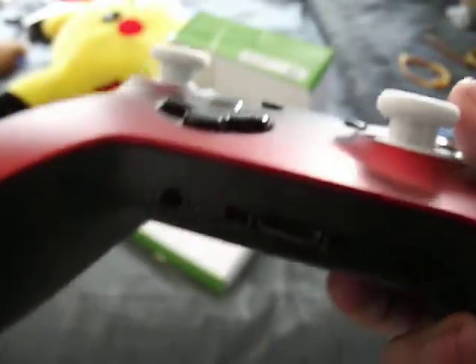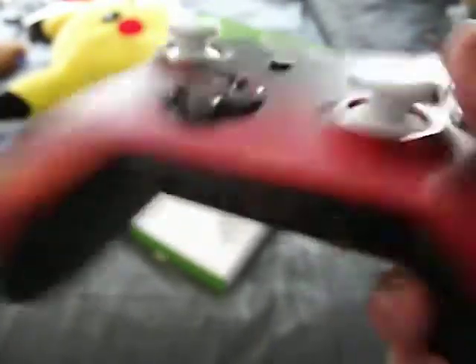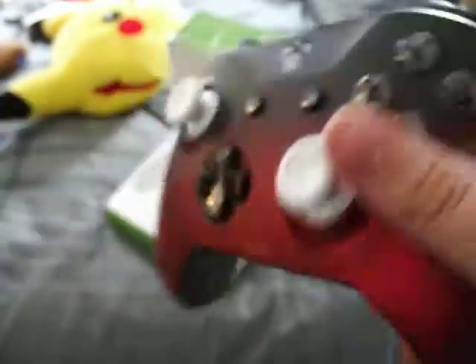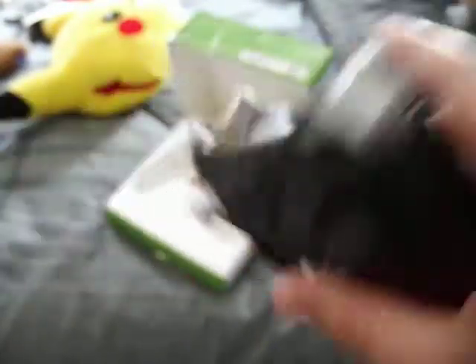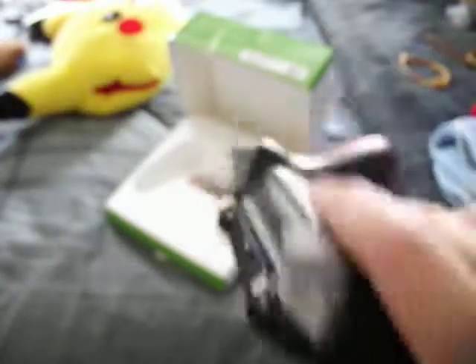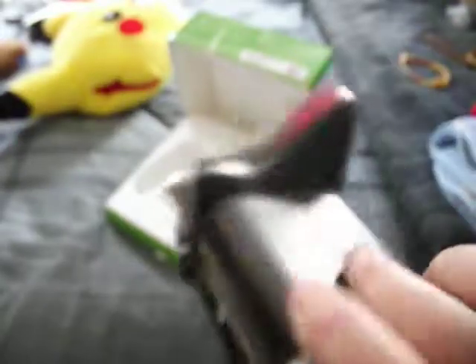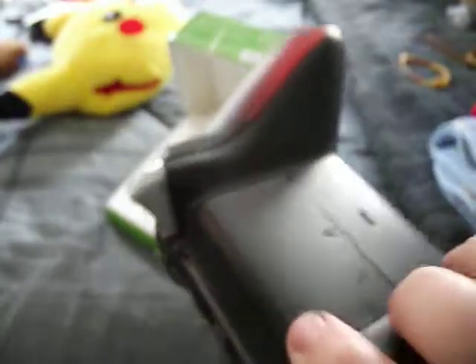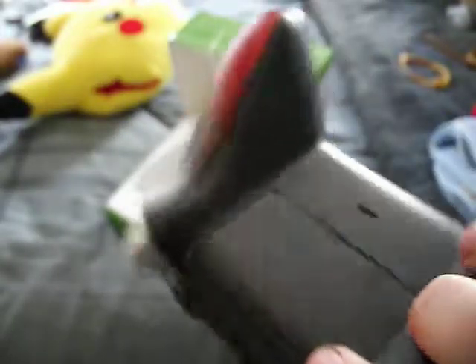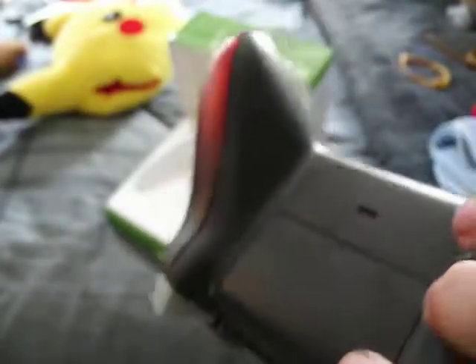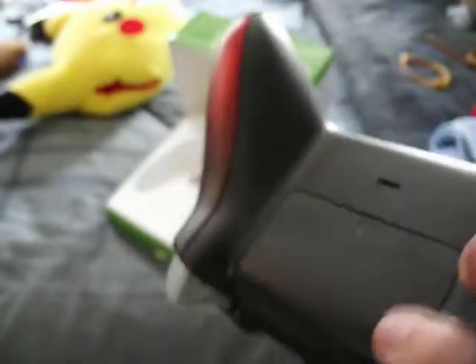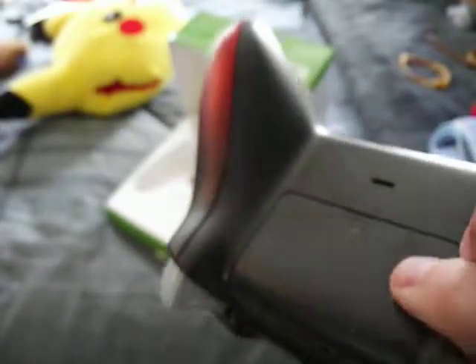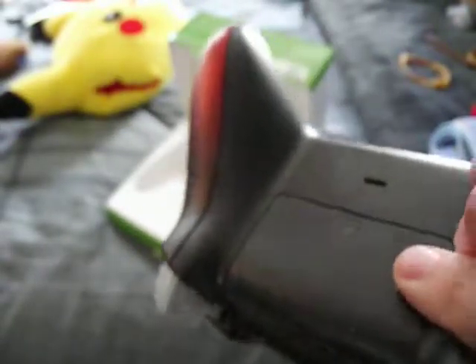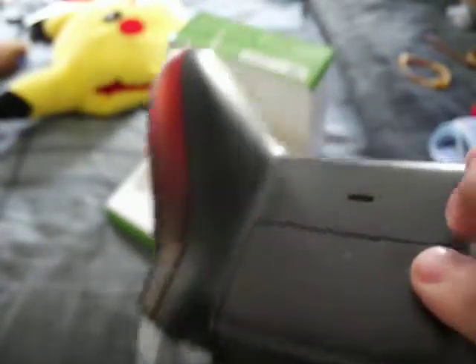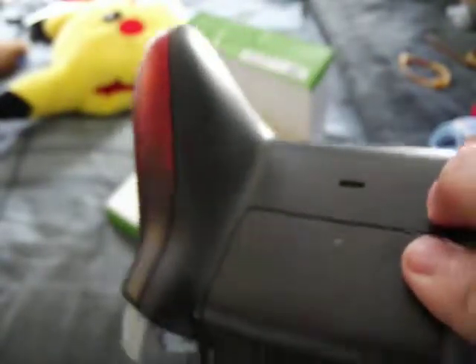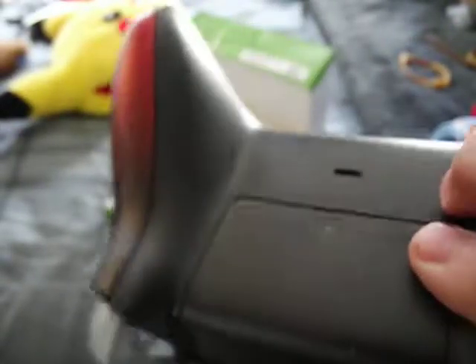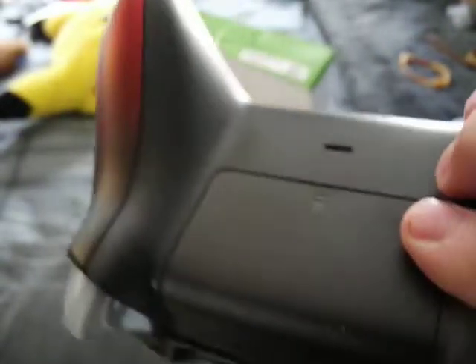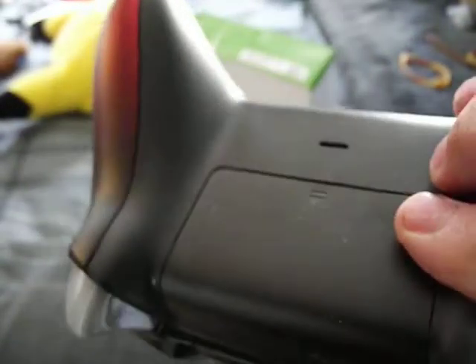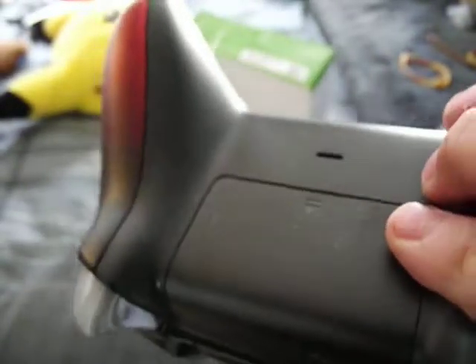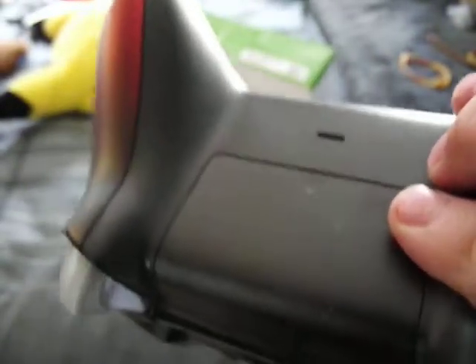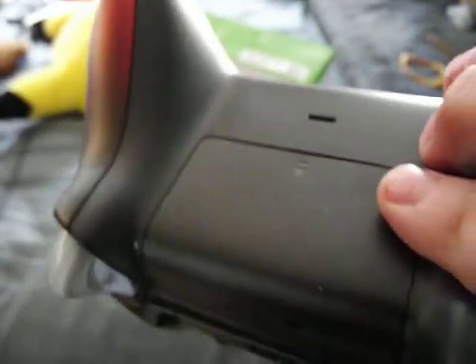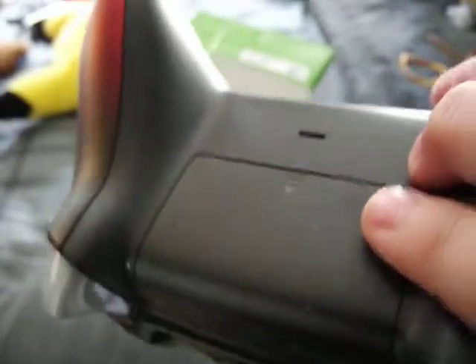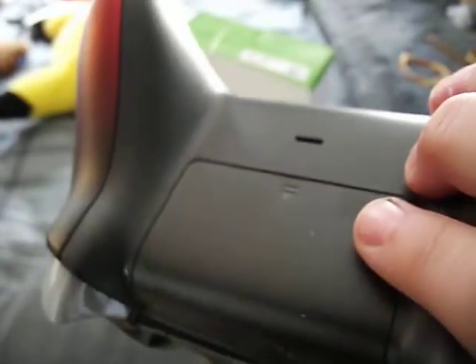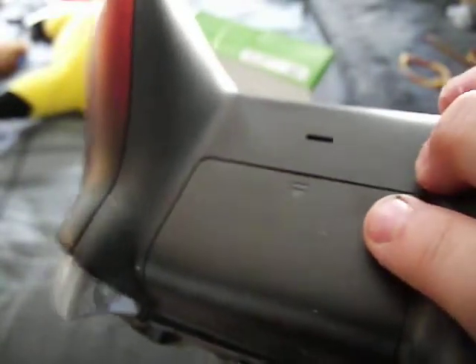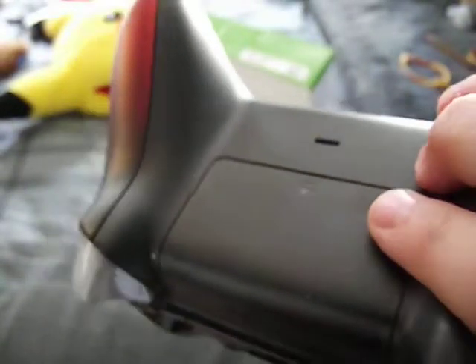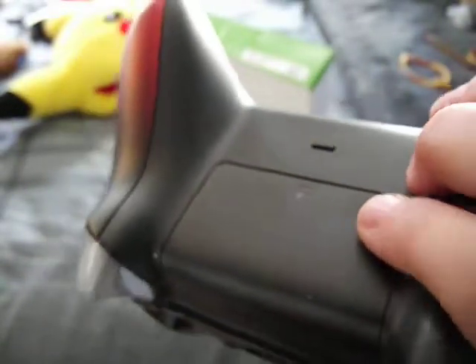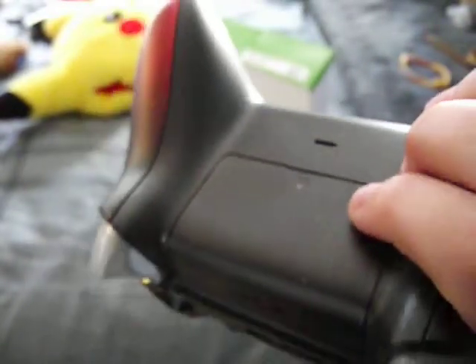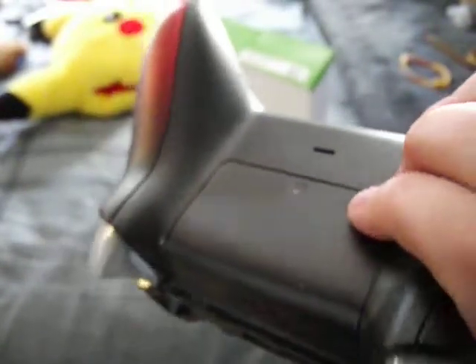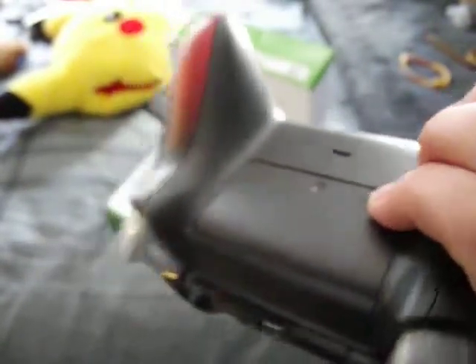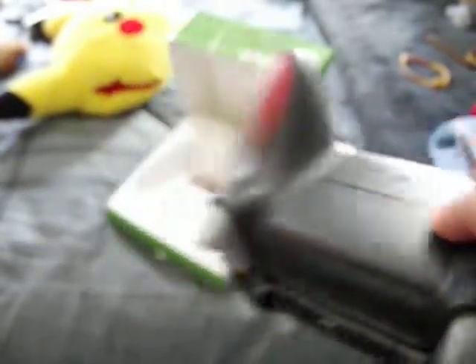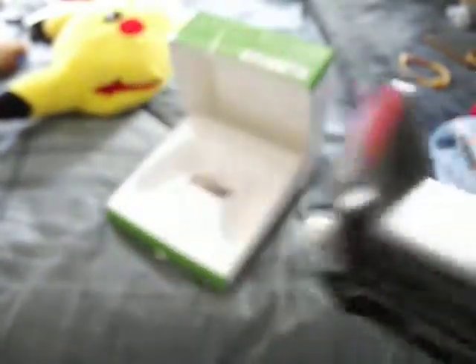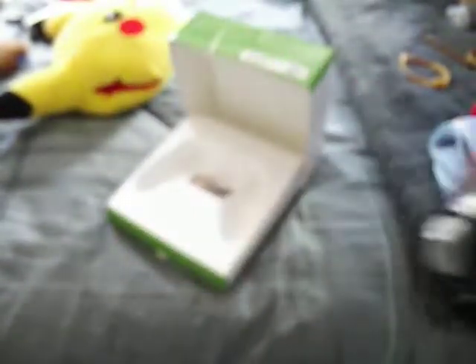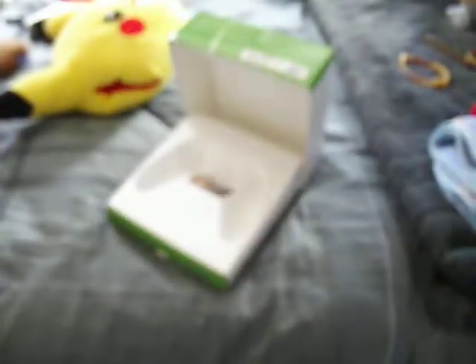The bottom of the controller and the back of the controller, which you can also customize too, which is pretty cool.